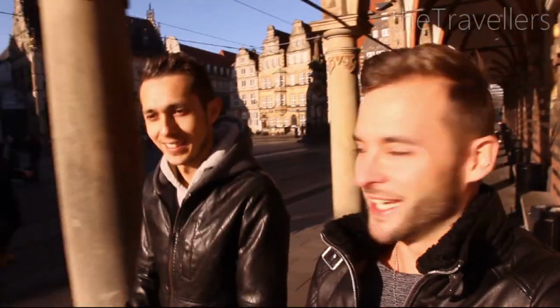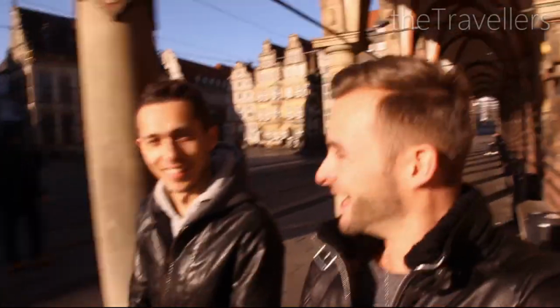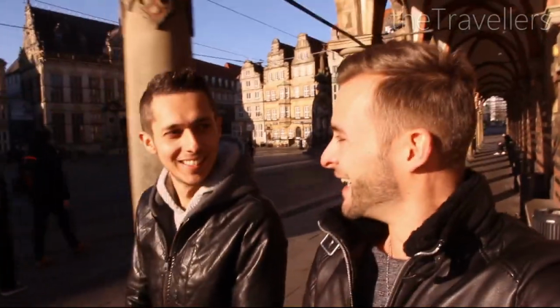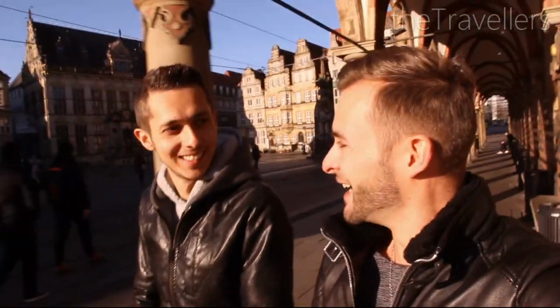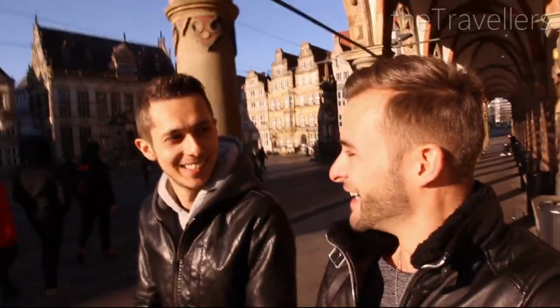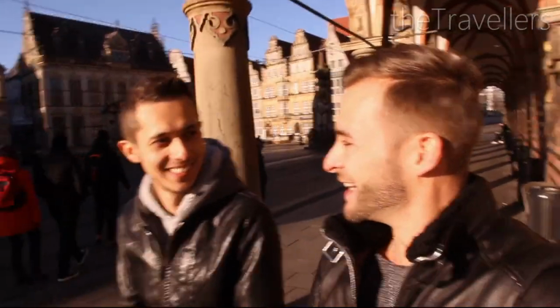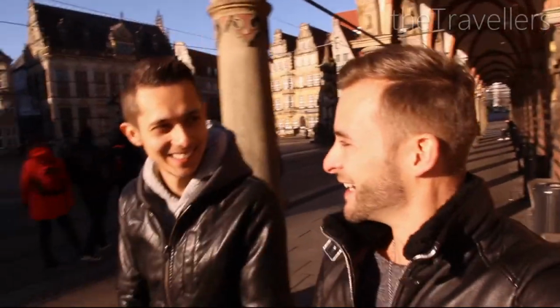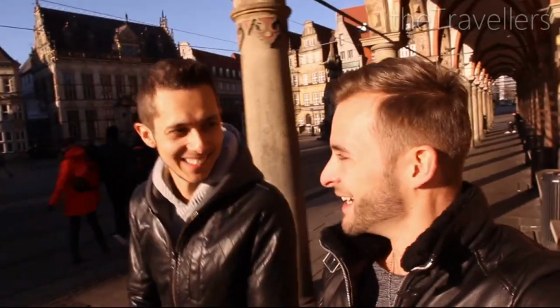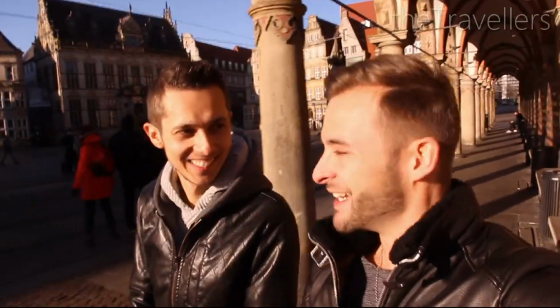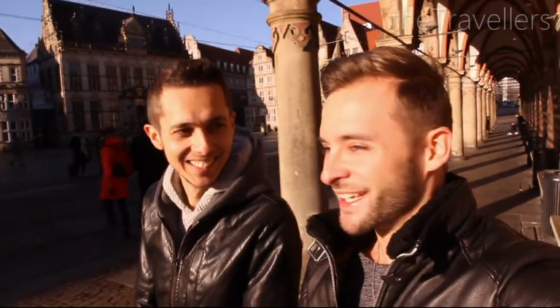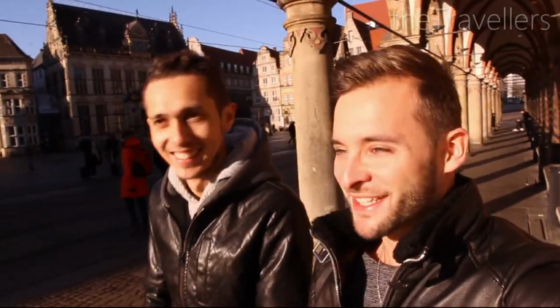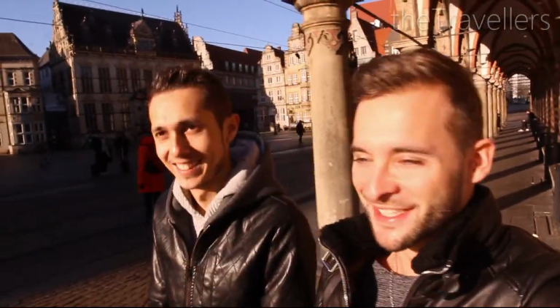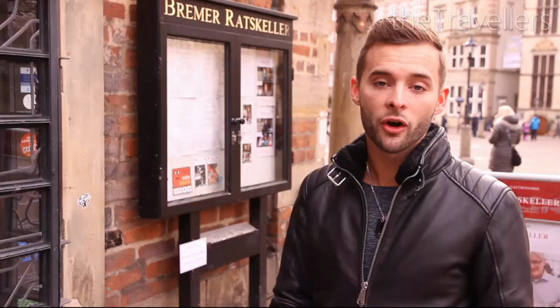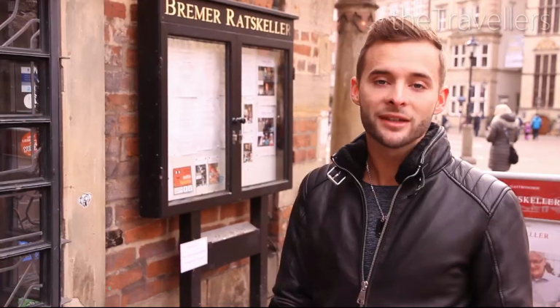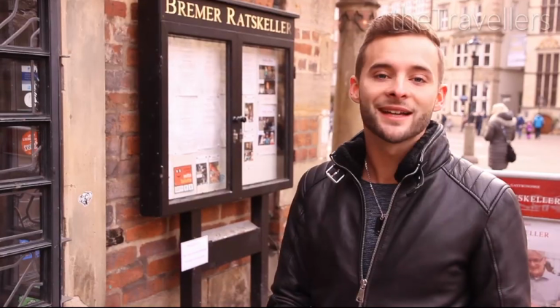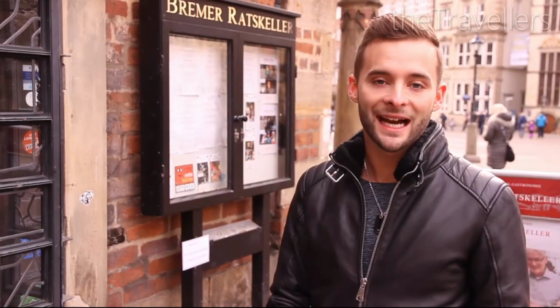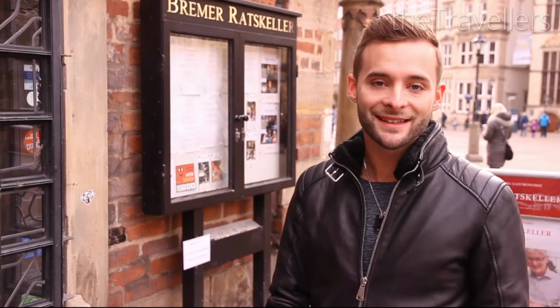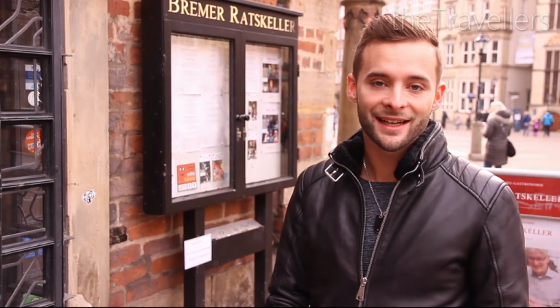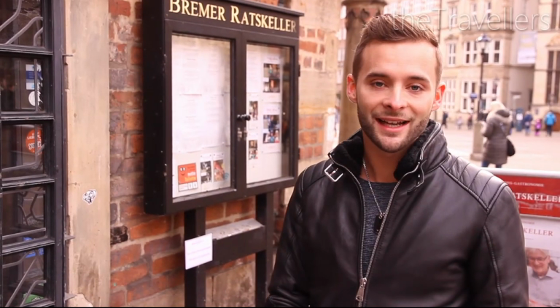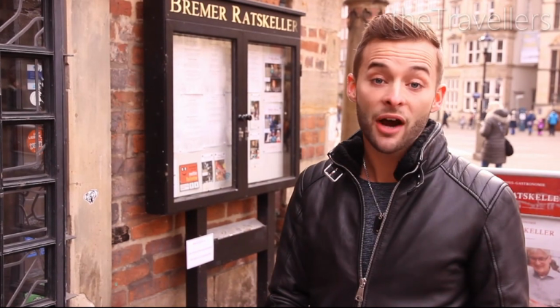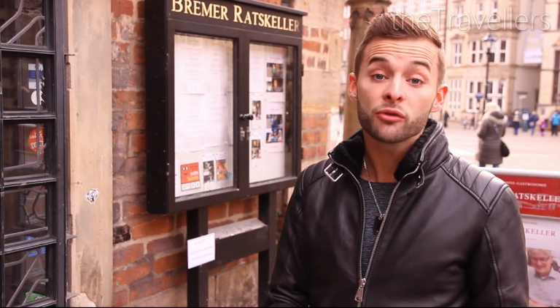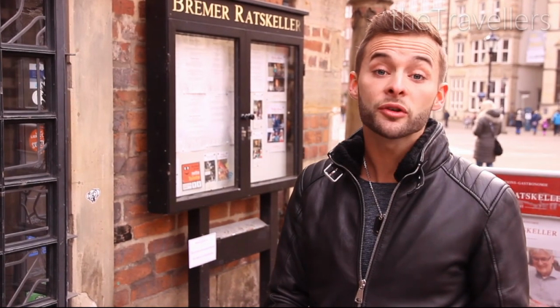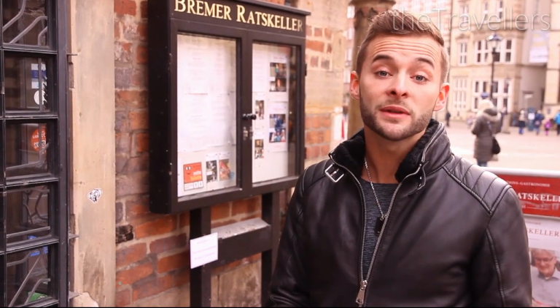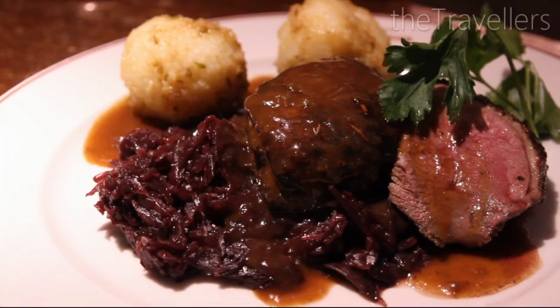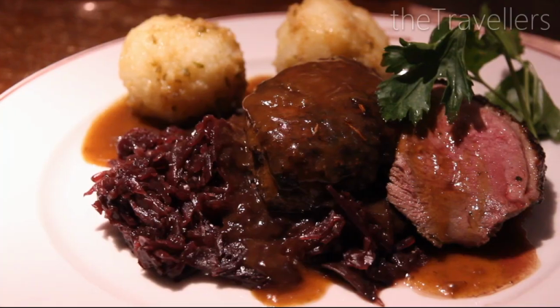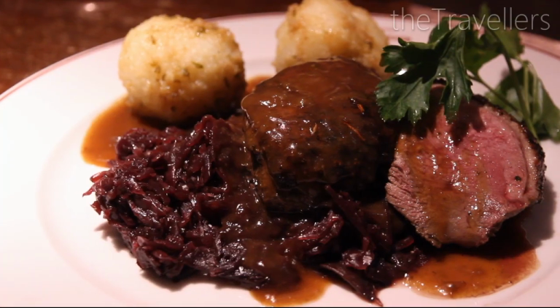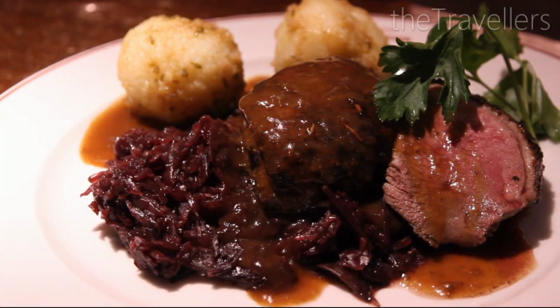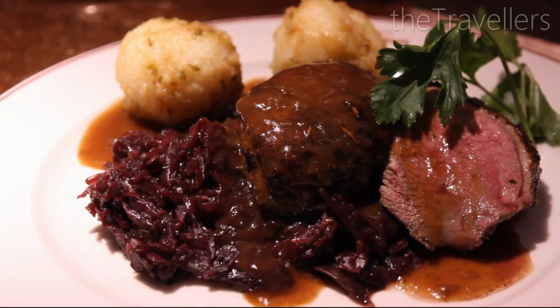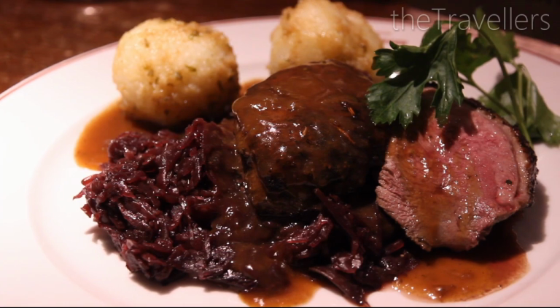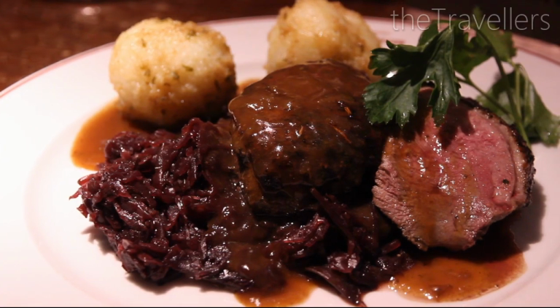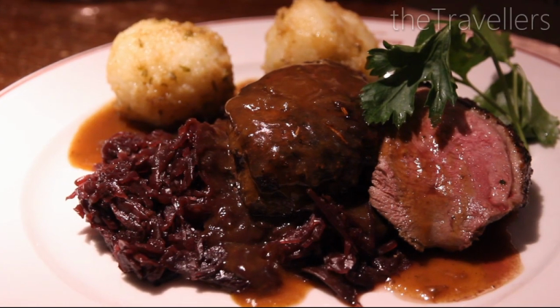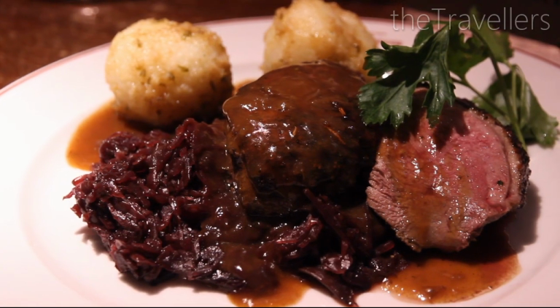There is a highlight under the town hall — the Ratskeller. Our recommendation for a delicious meal.